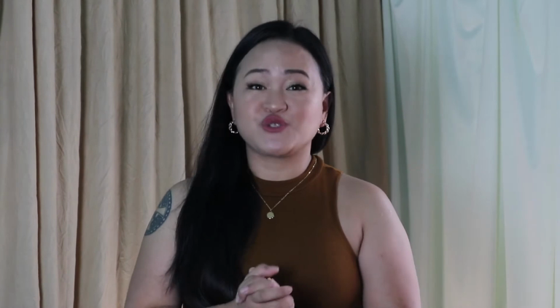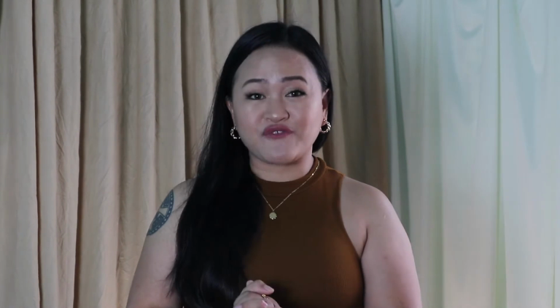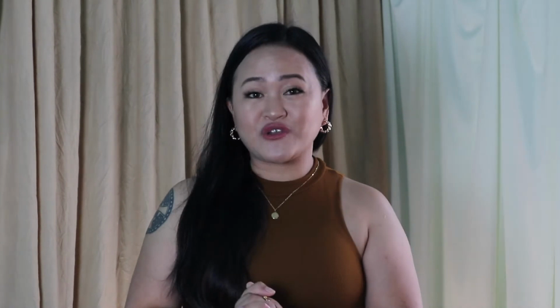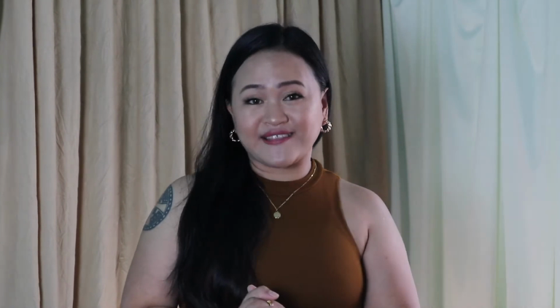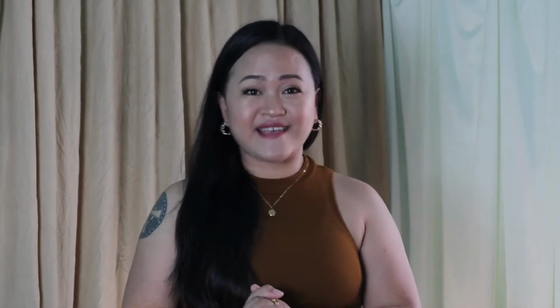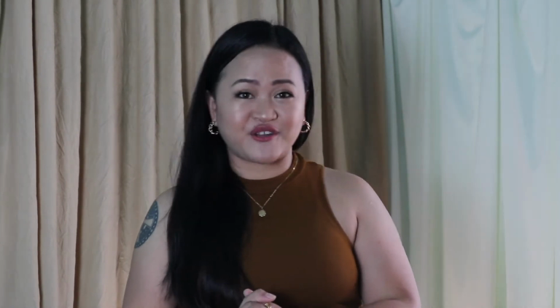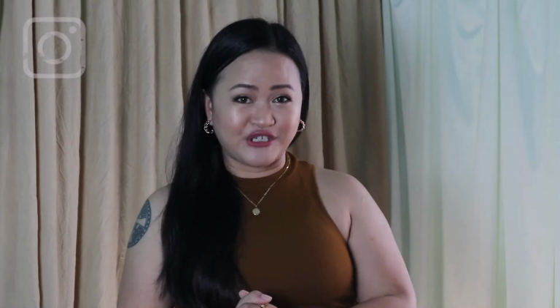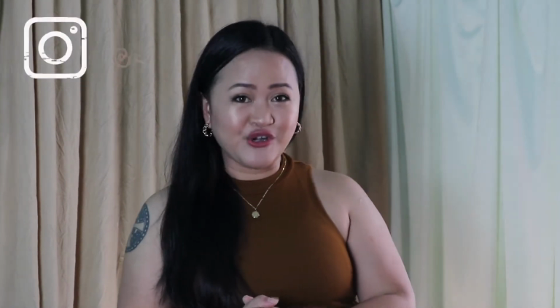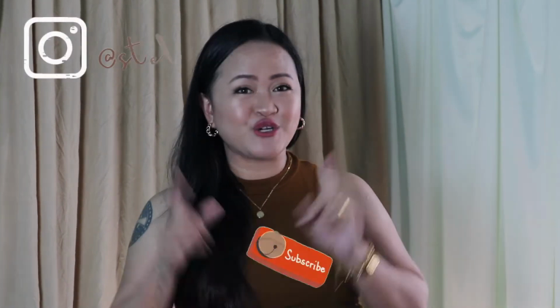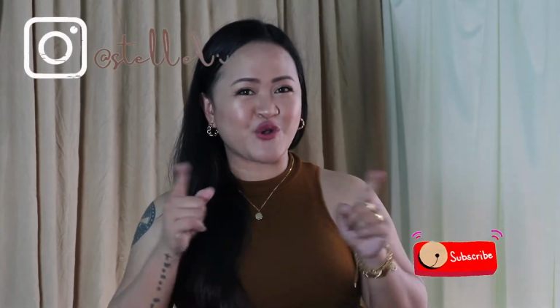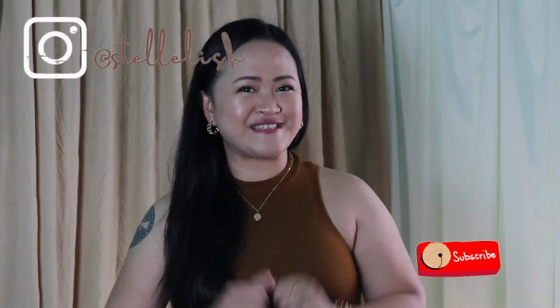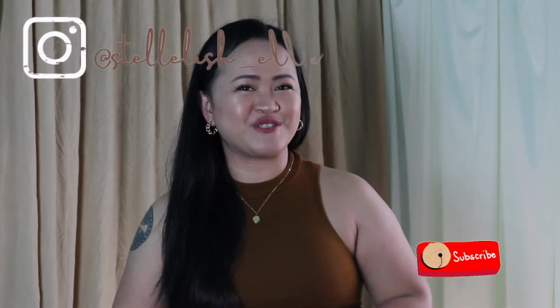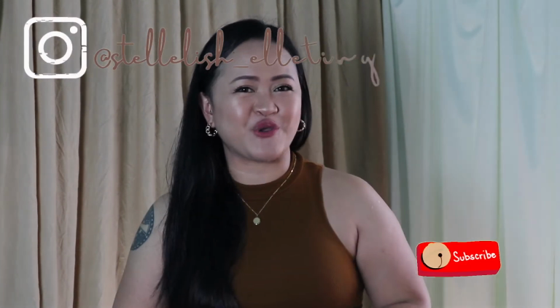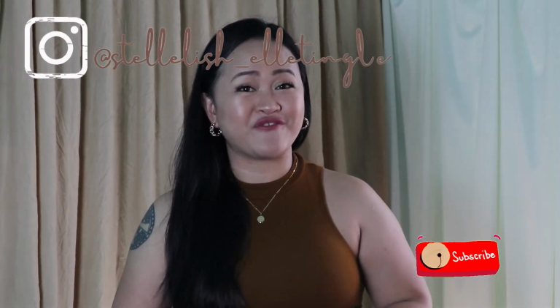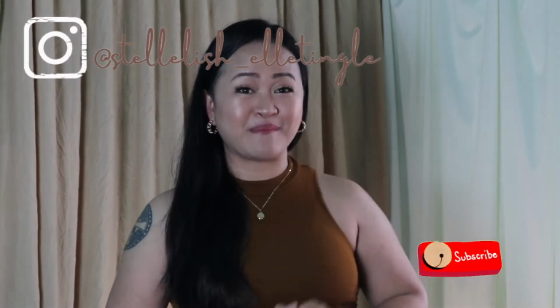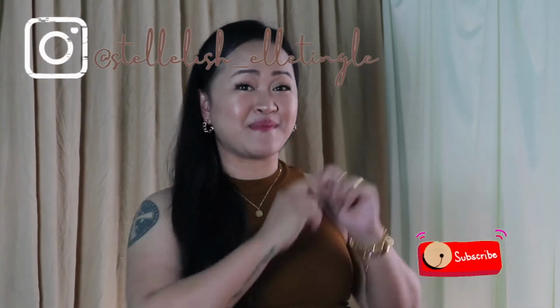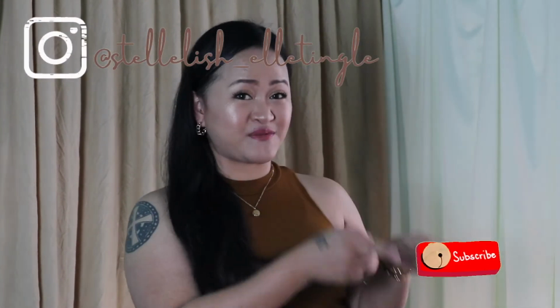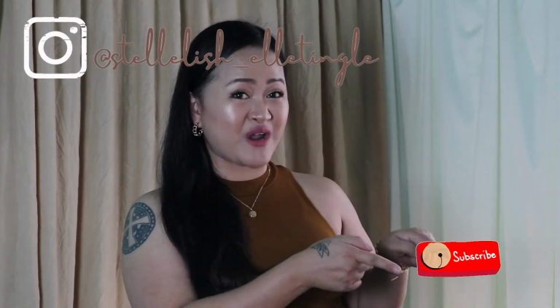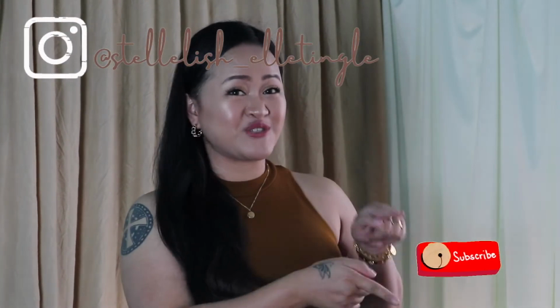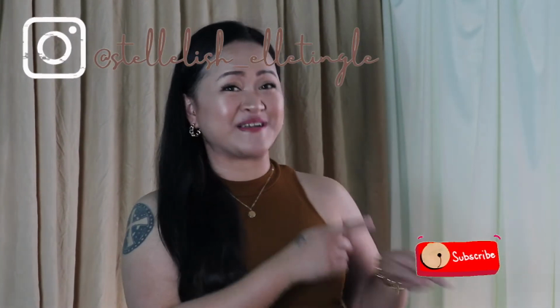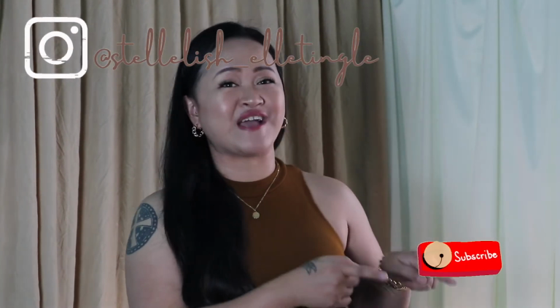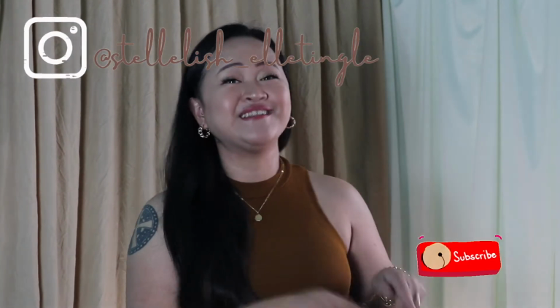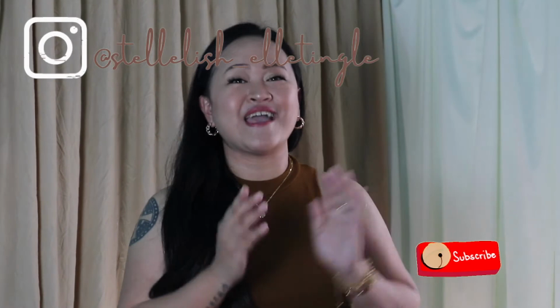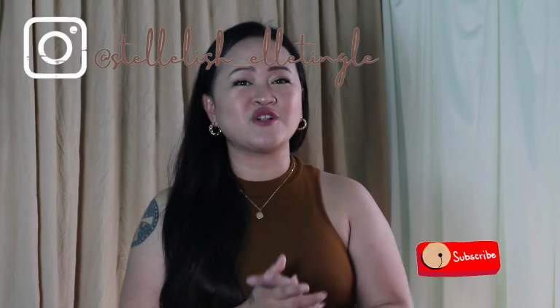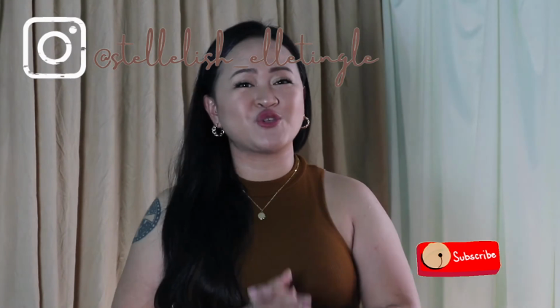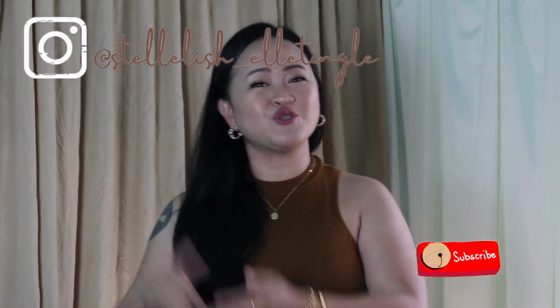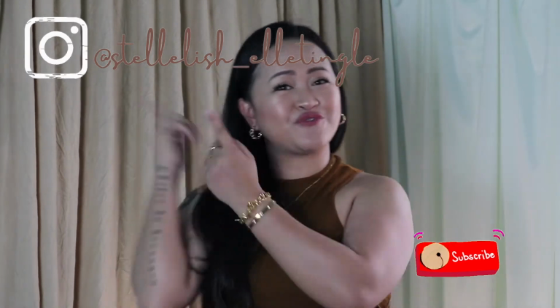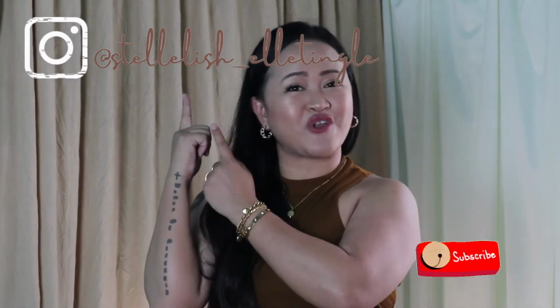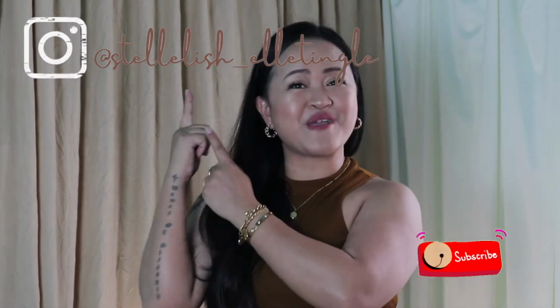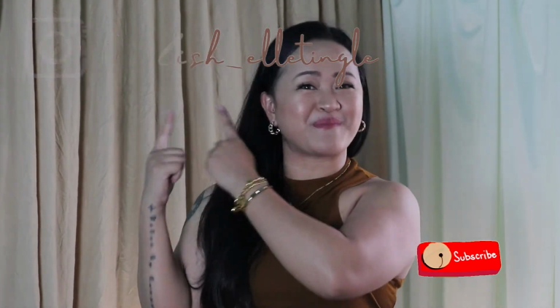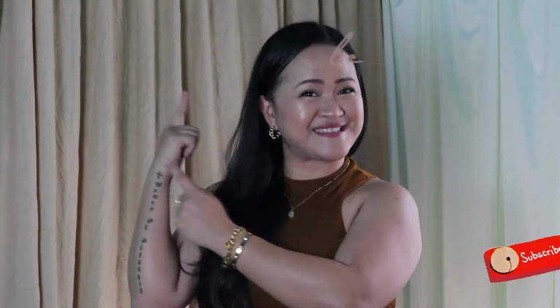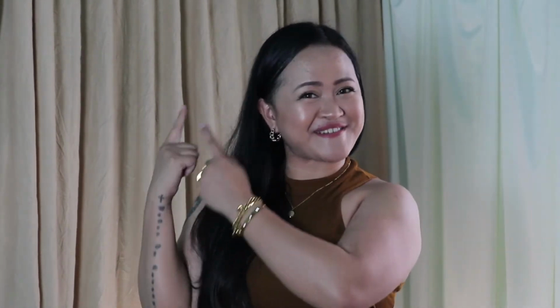So if you like this kind of video, do consider joining the family by subscribing to my channel, and also follow me on my Instagram.